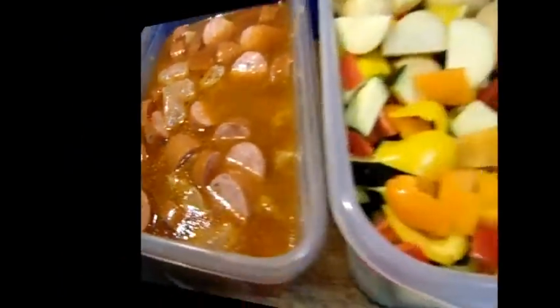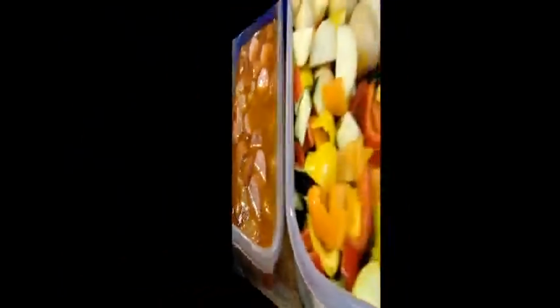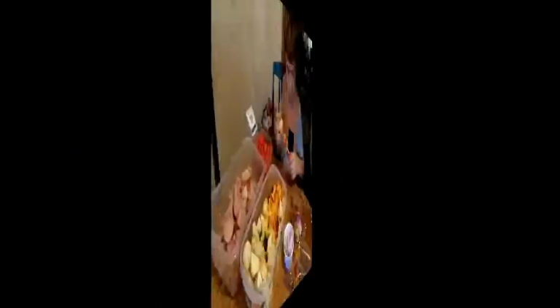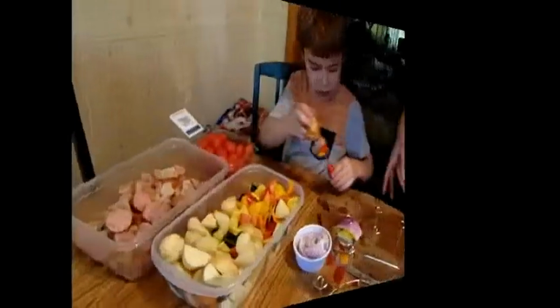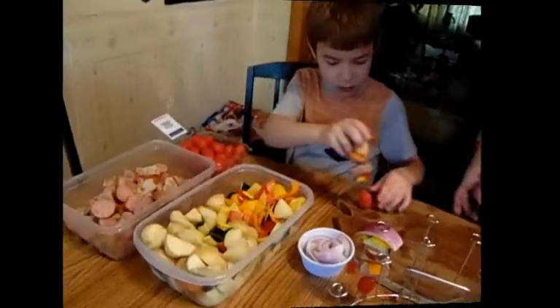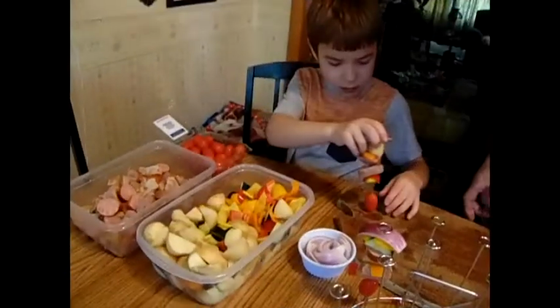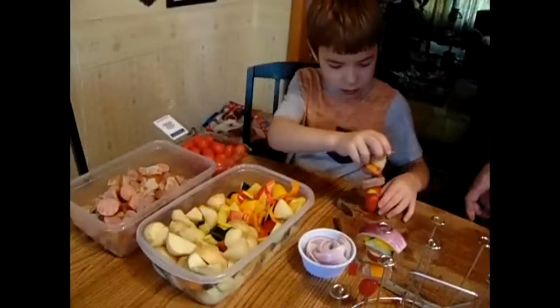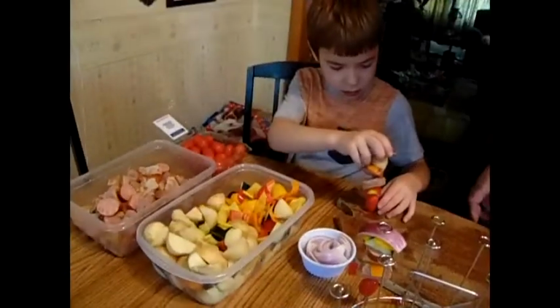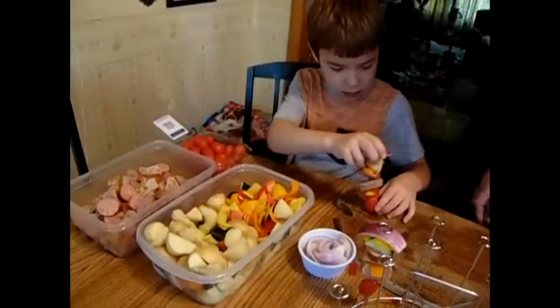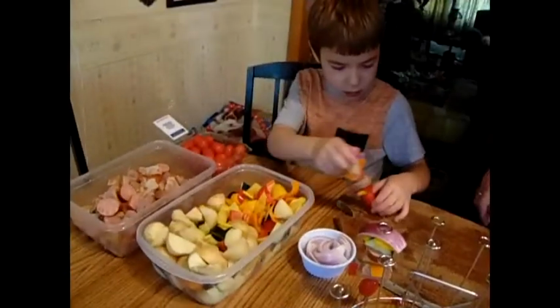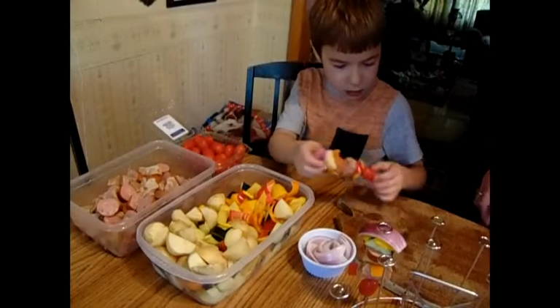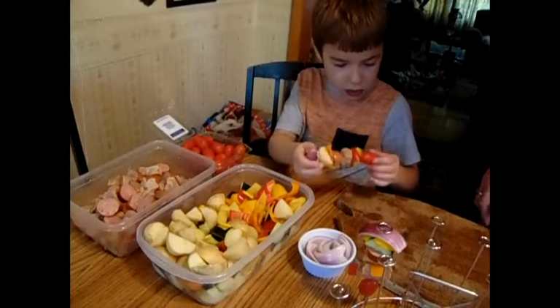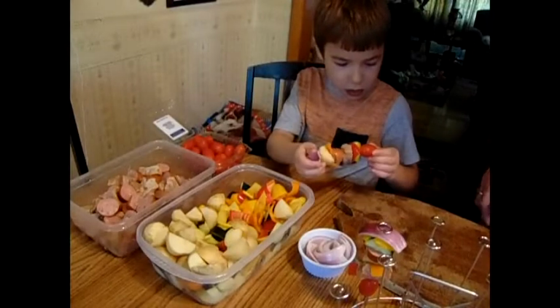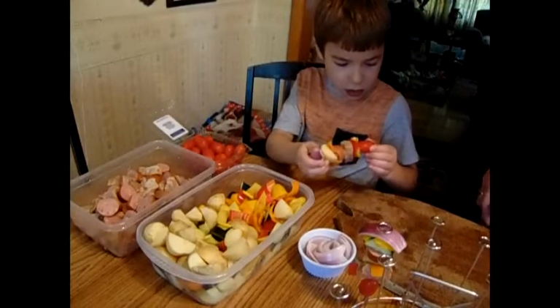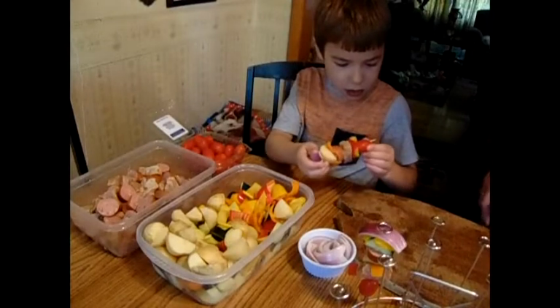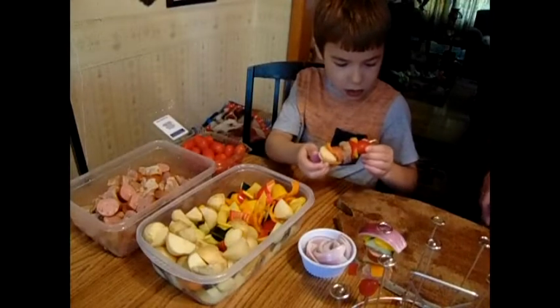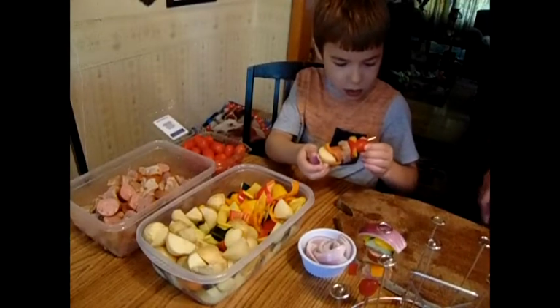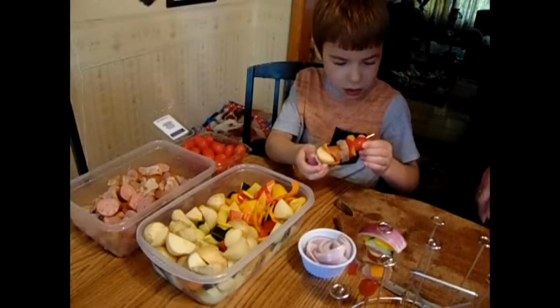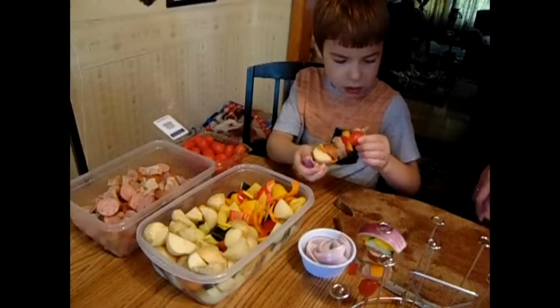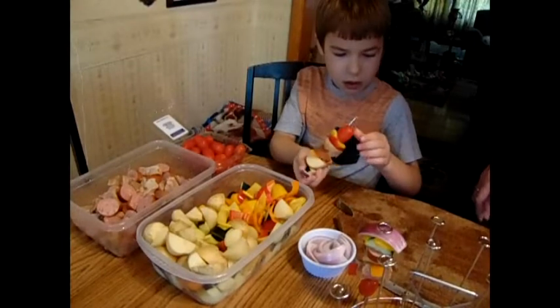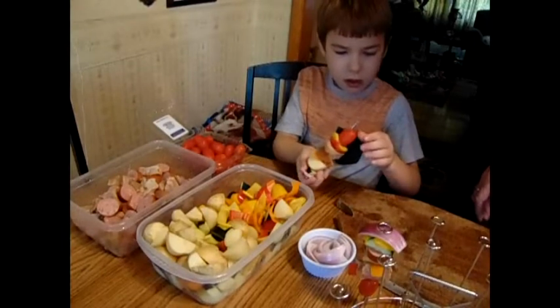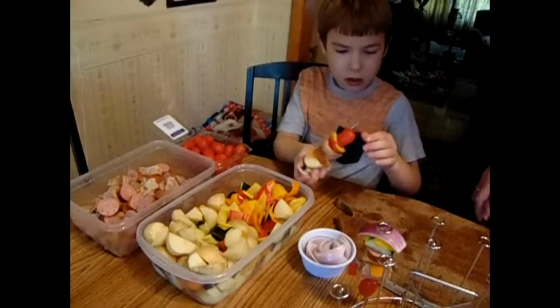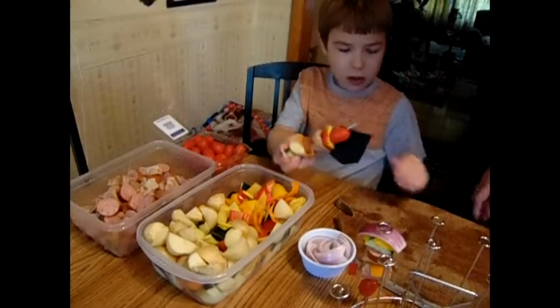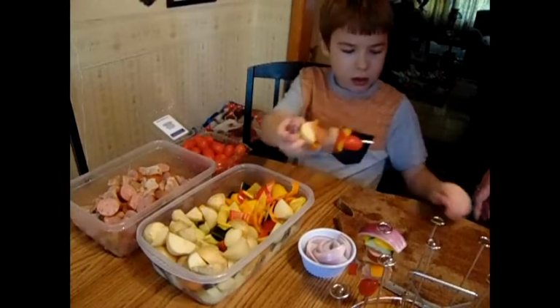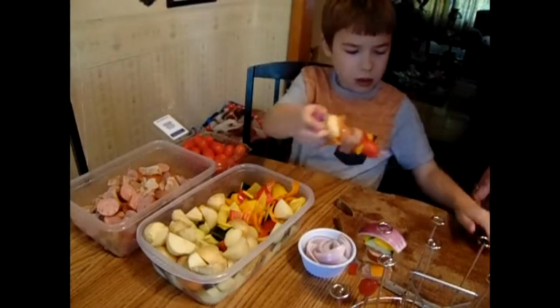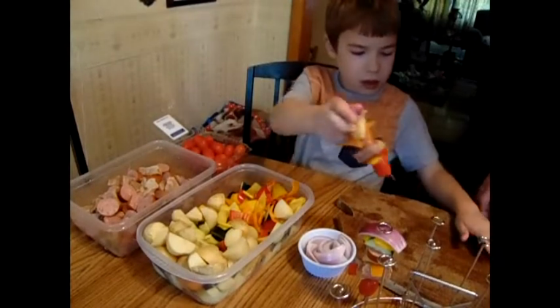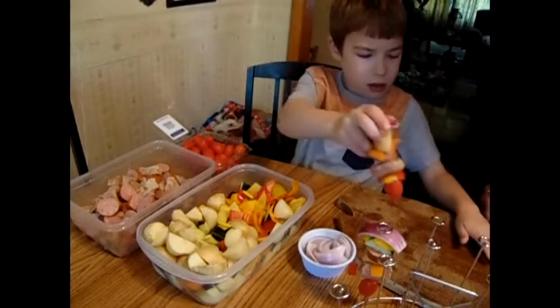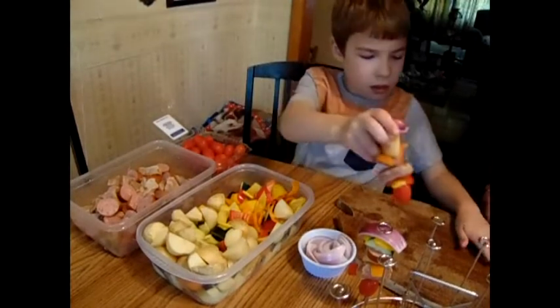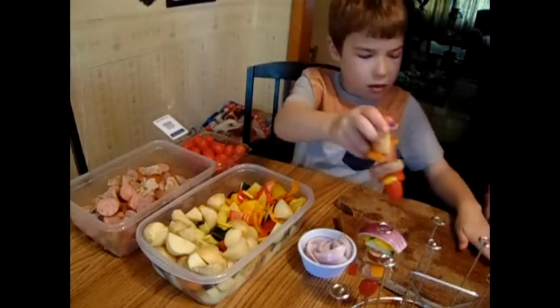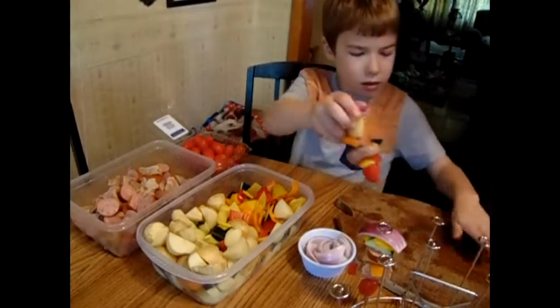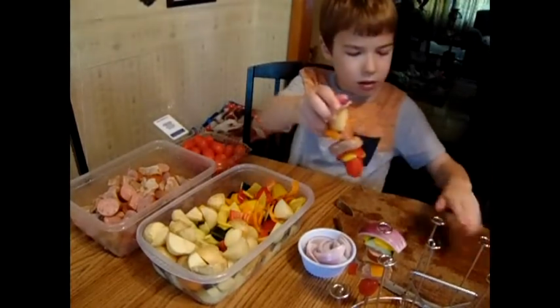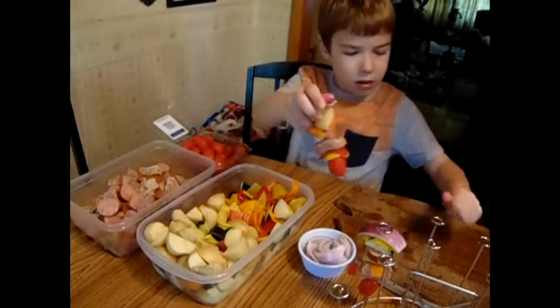Got the tenderloin and the smoked sausages marinating in this zesty Italian recipe. And it's time for Chef Silas to get to work, because you know time, it is a-wasting.